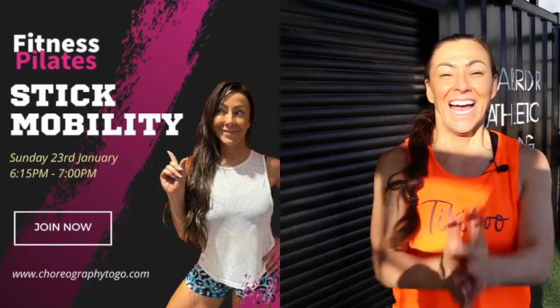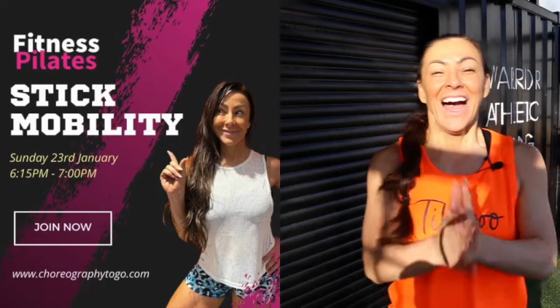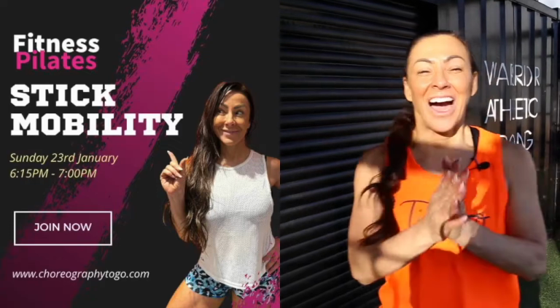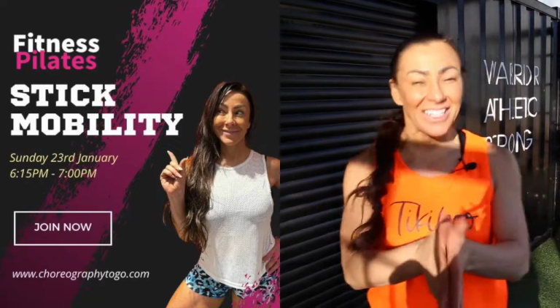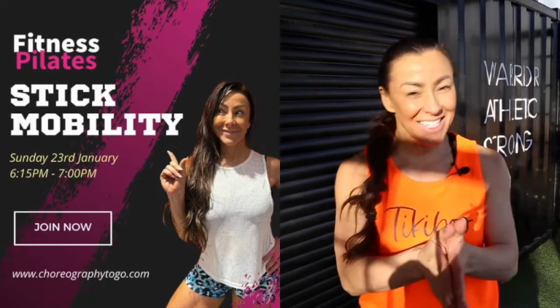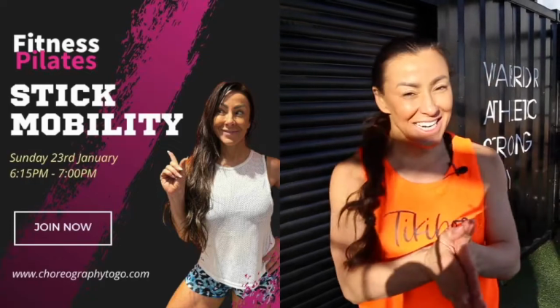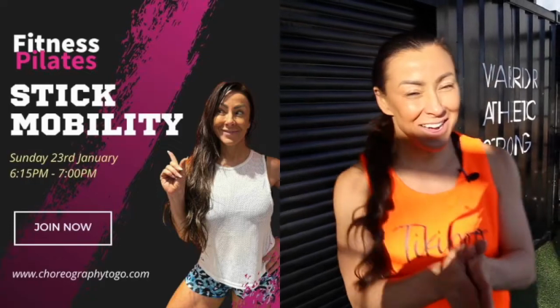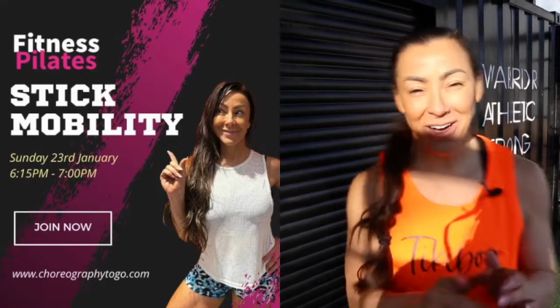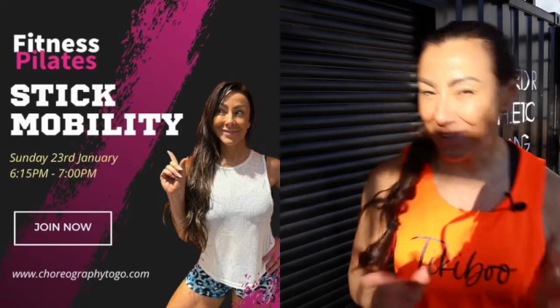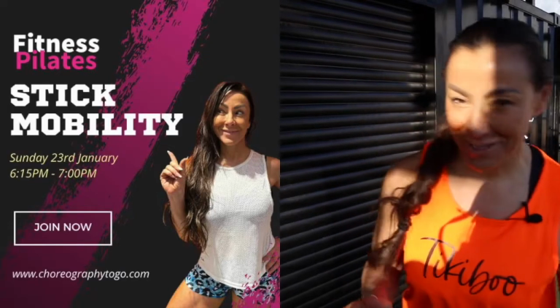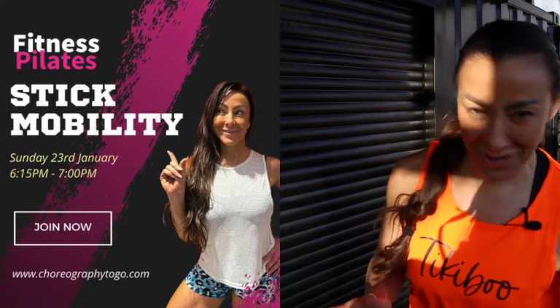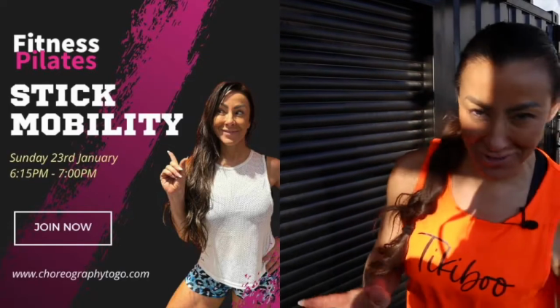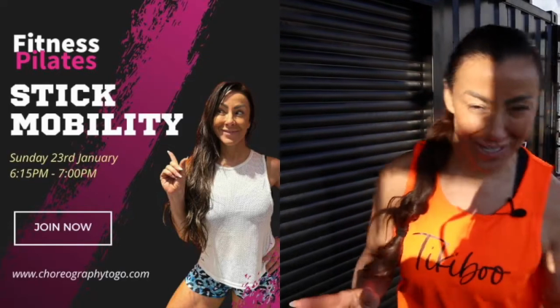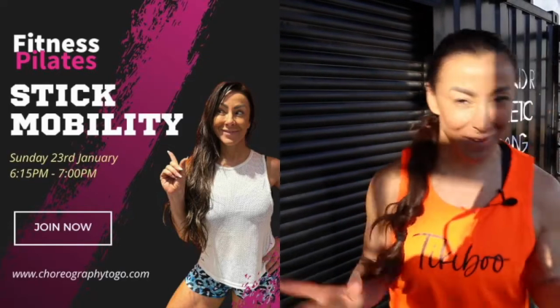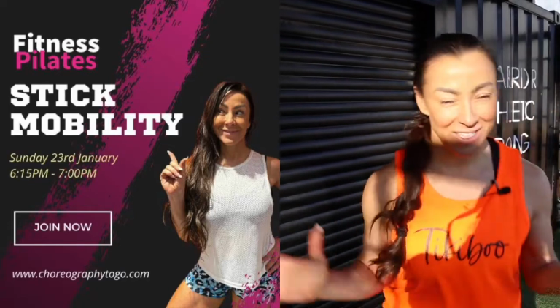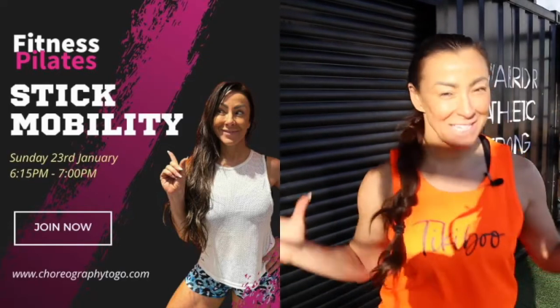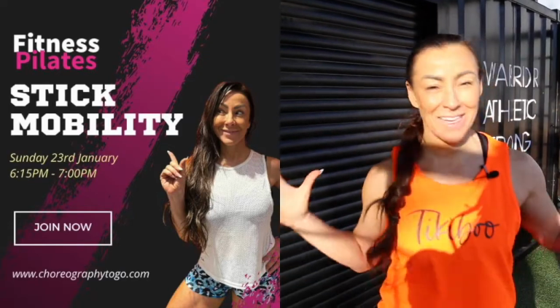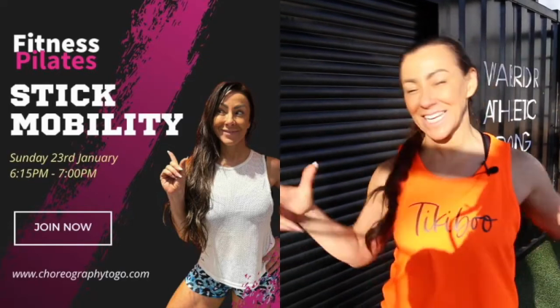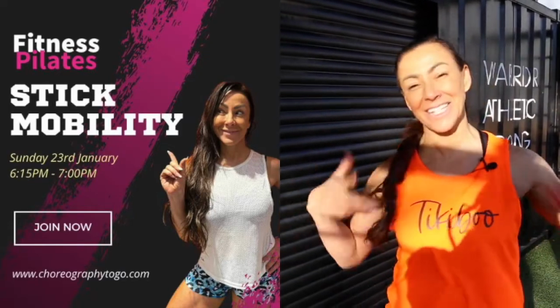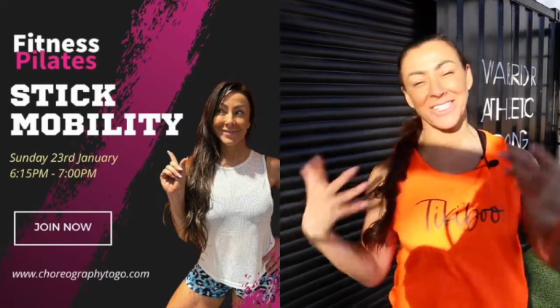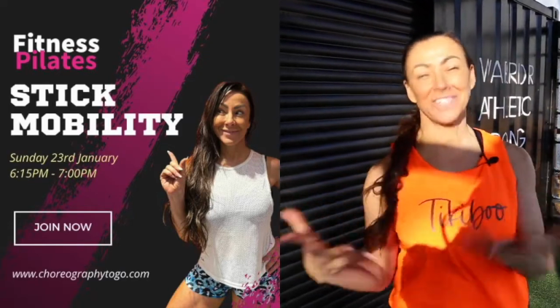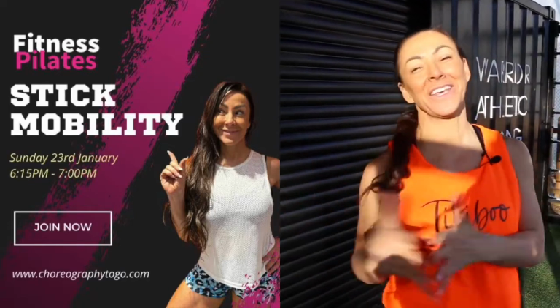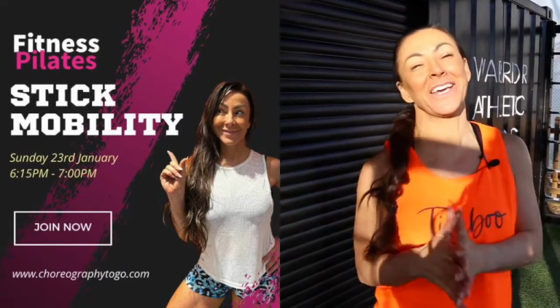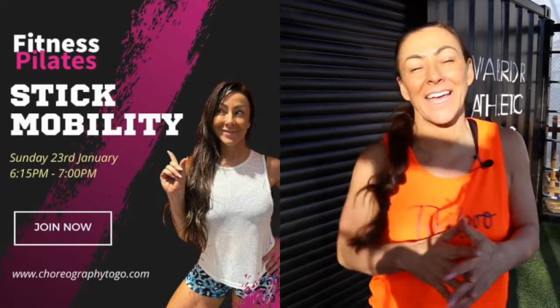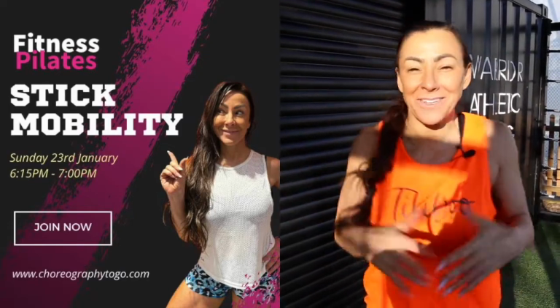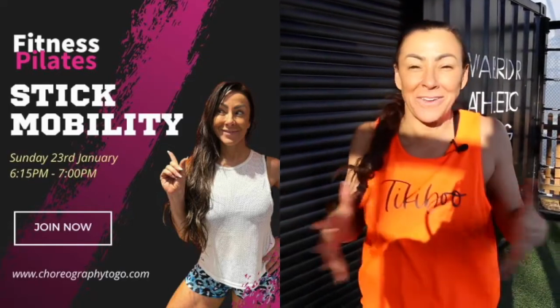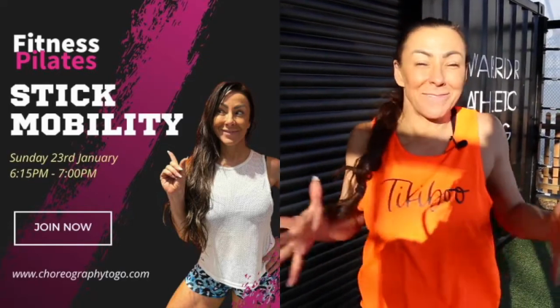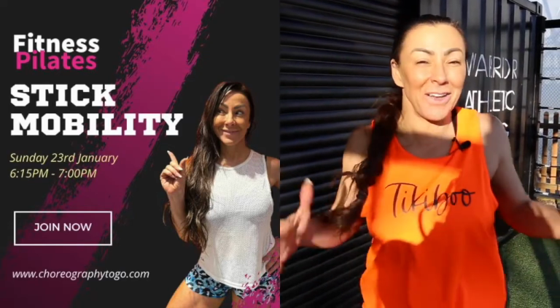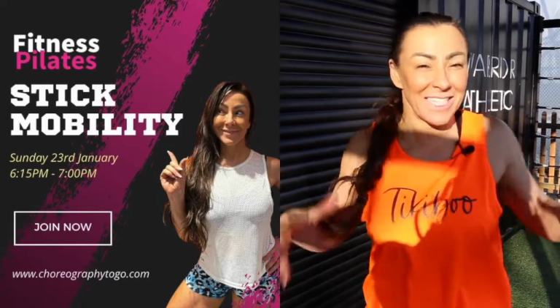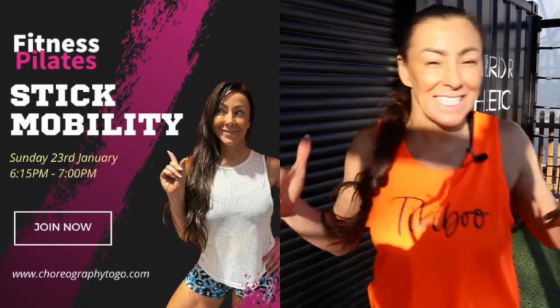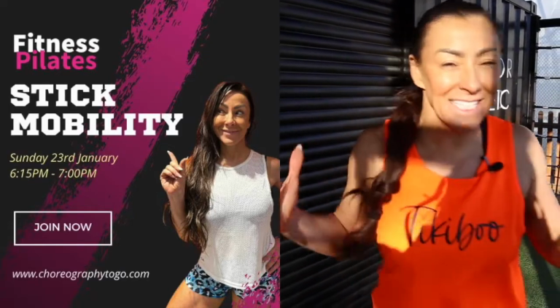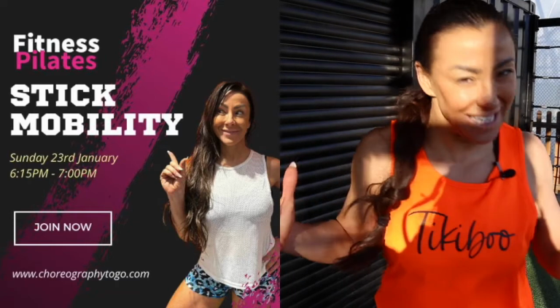On Sunday night we've got a very special Fitness Pilates Masterclass just for you. It's a Fitness Pilates stick.